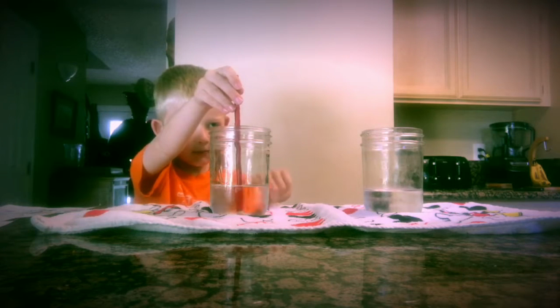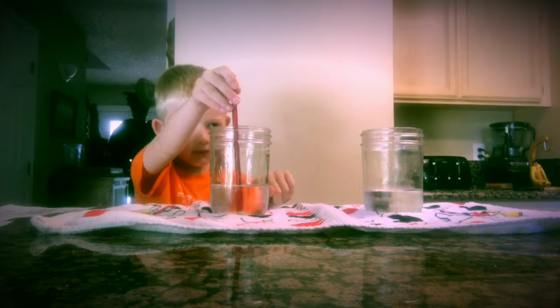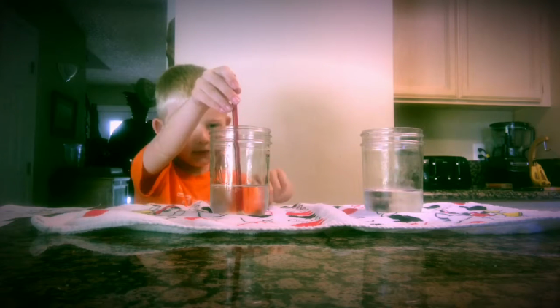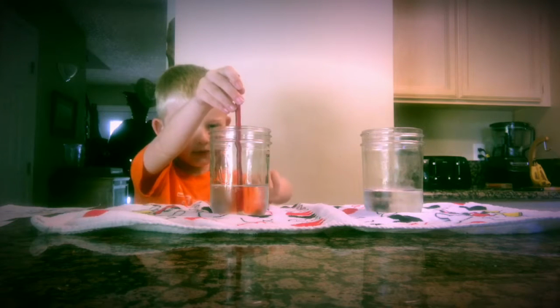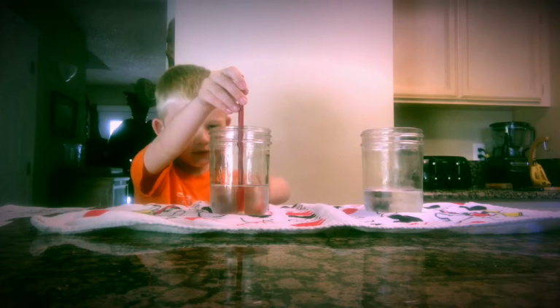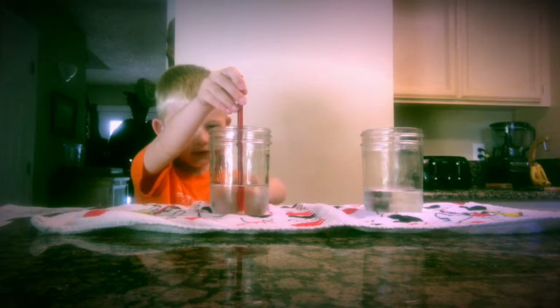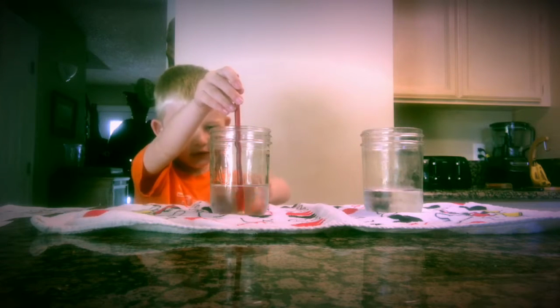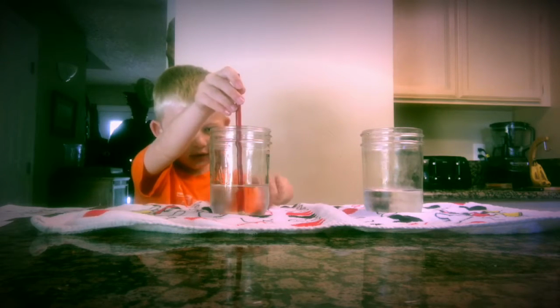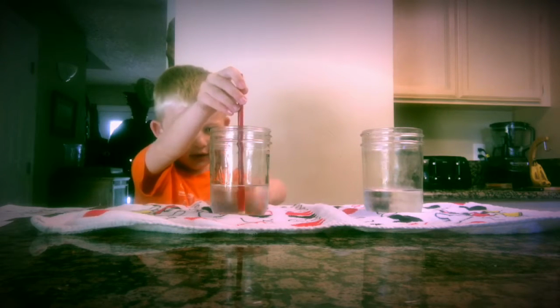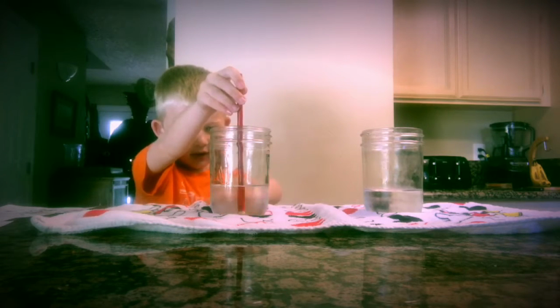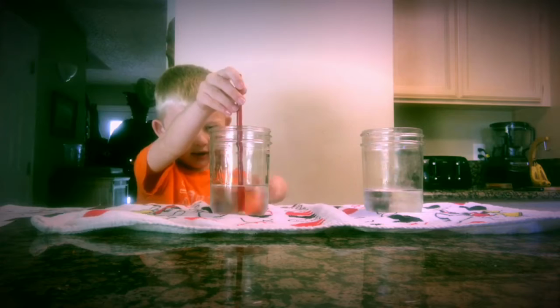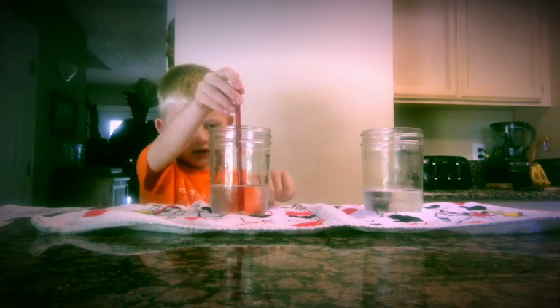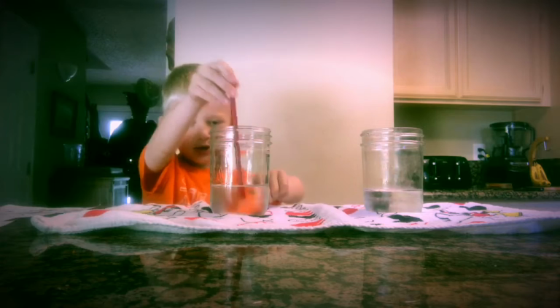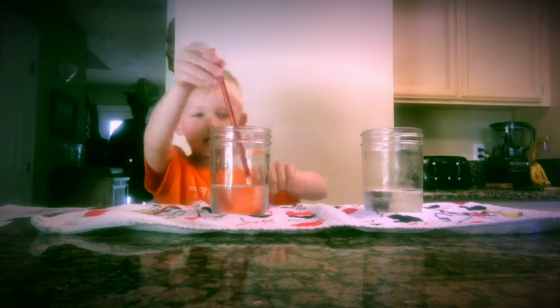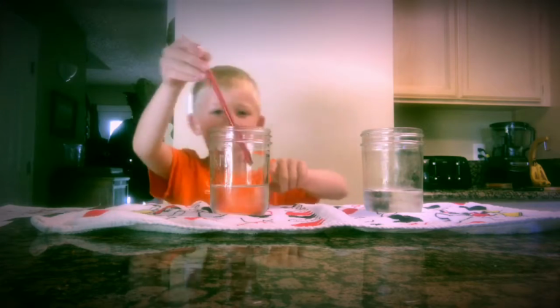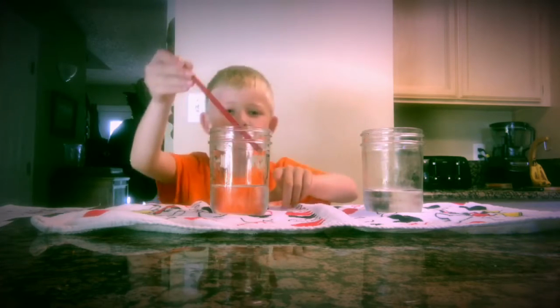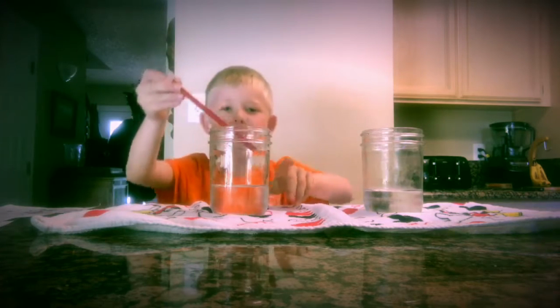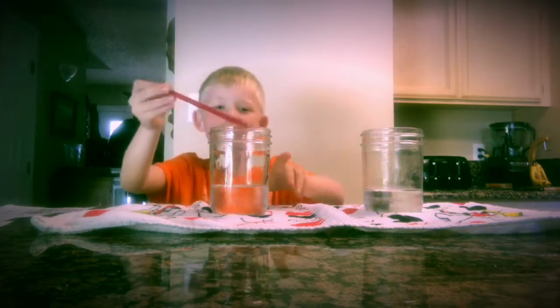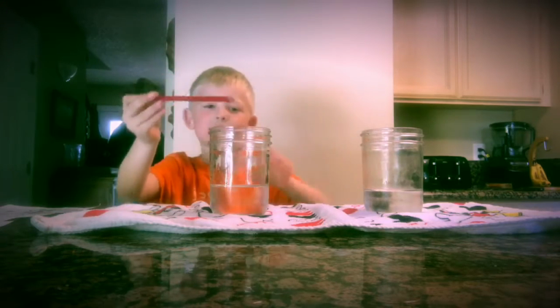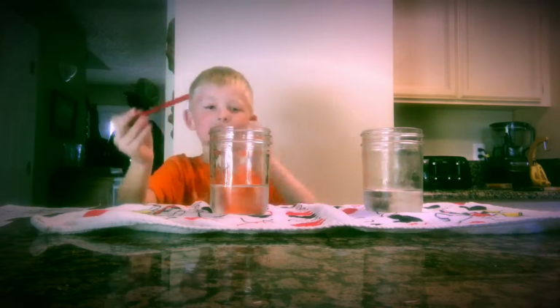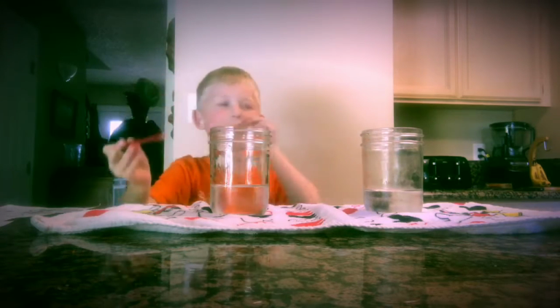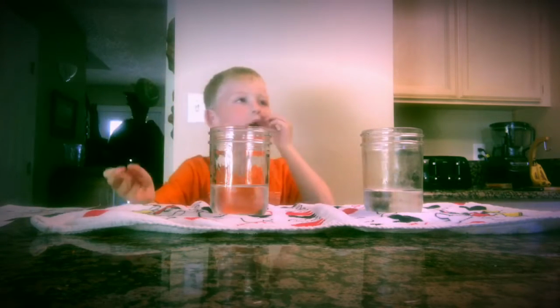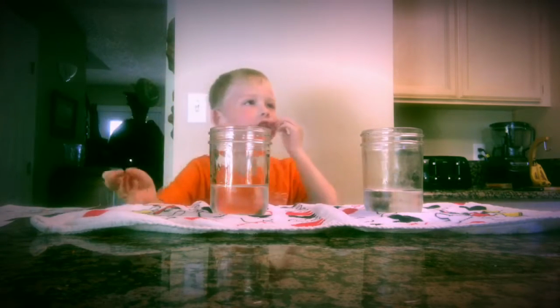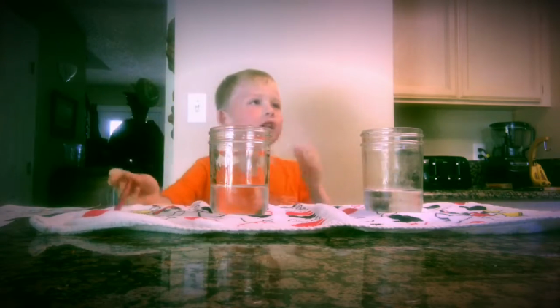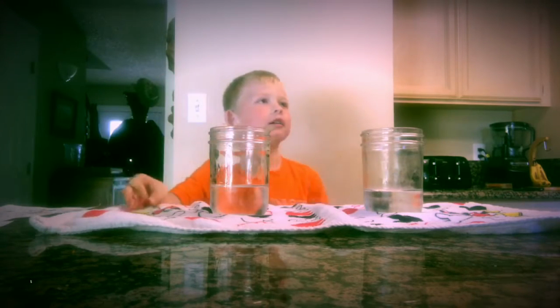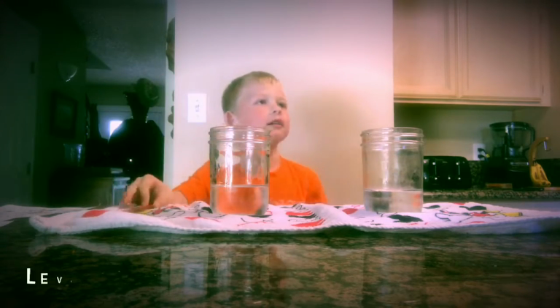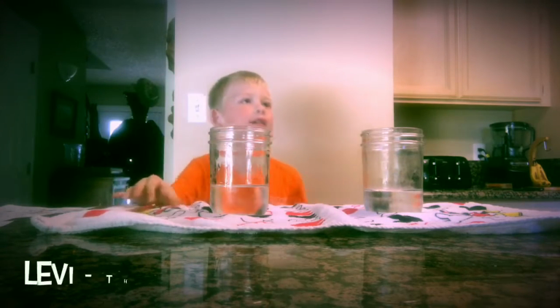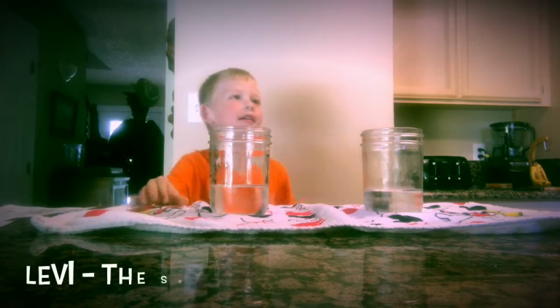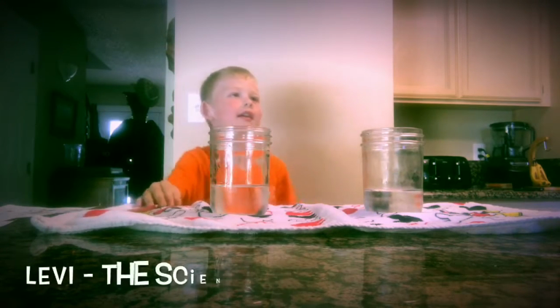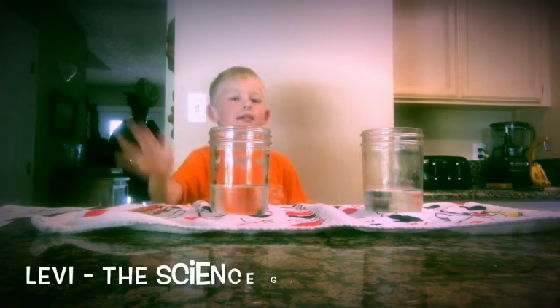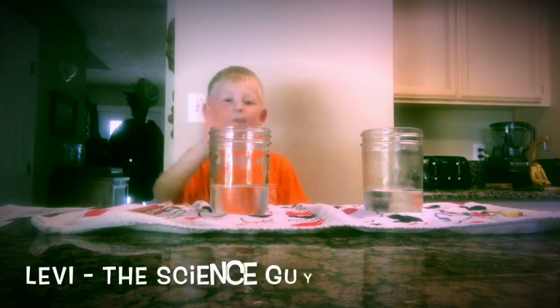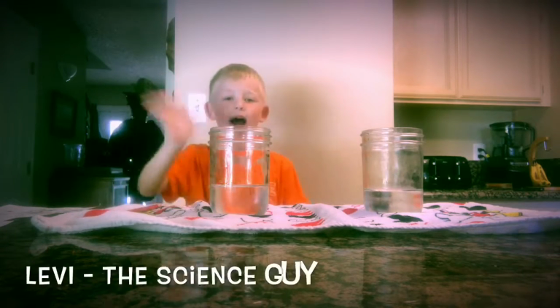Wow. That's our experiment. Thanks for watching. Bye.